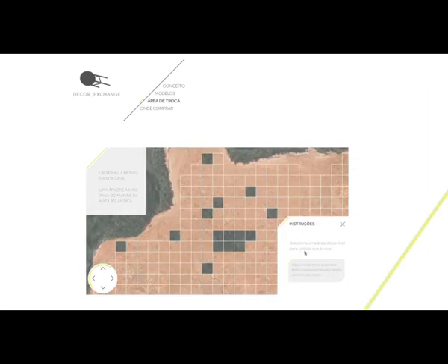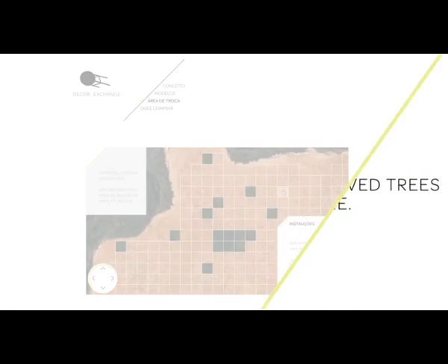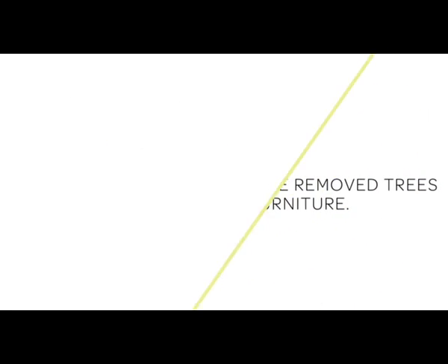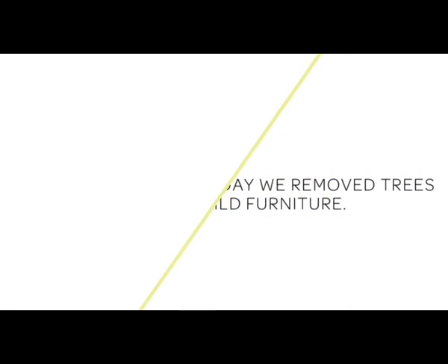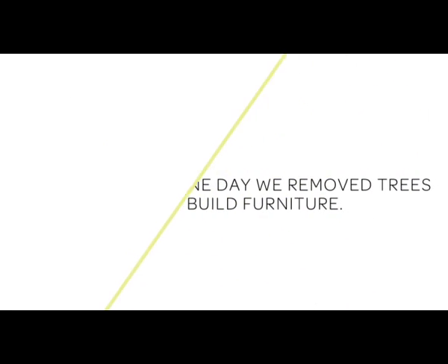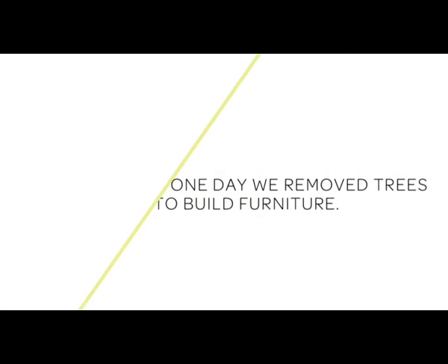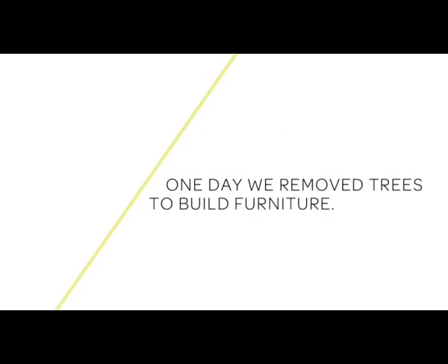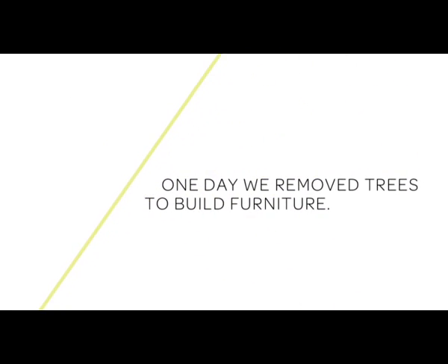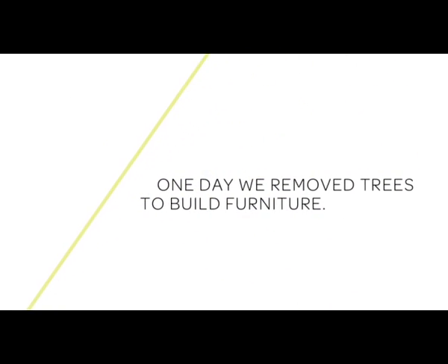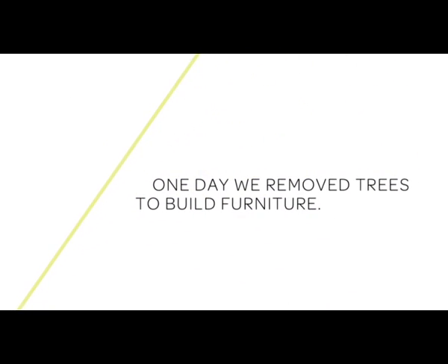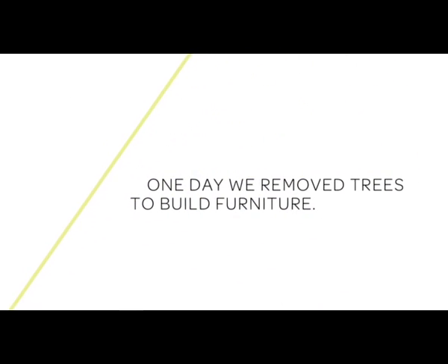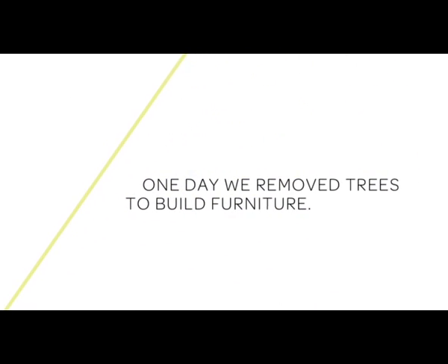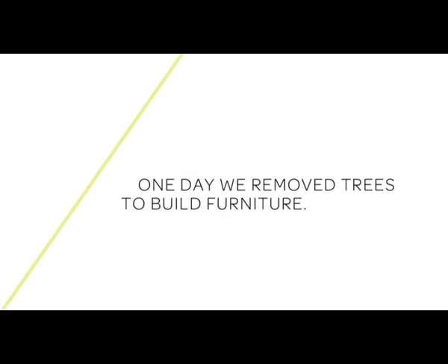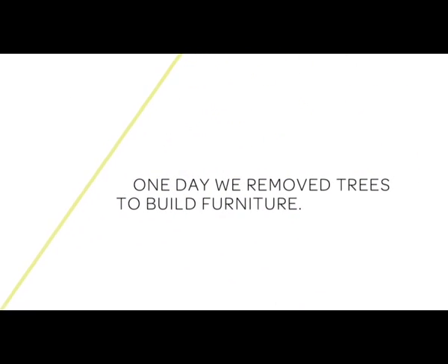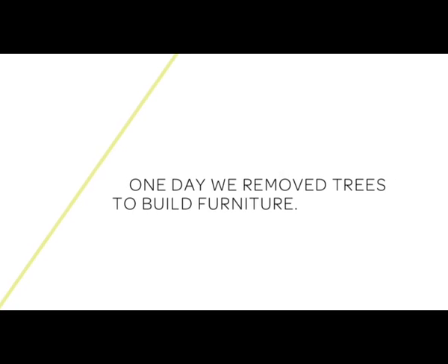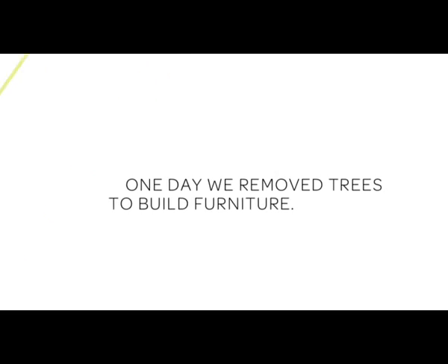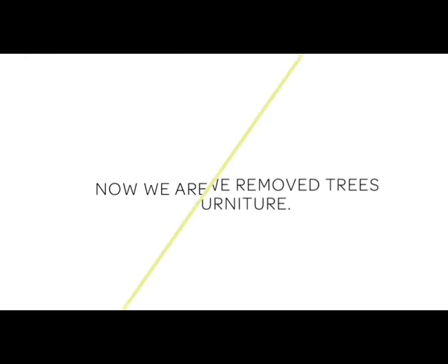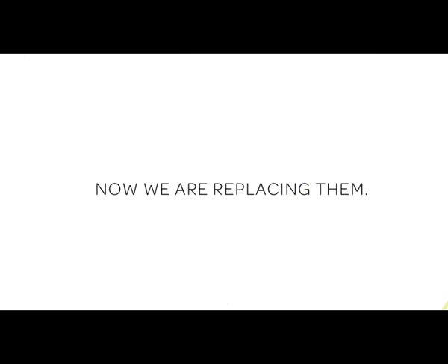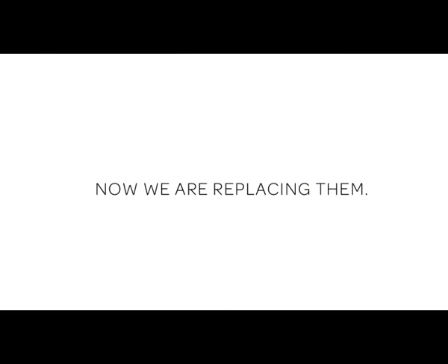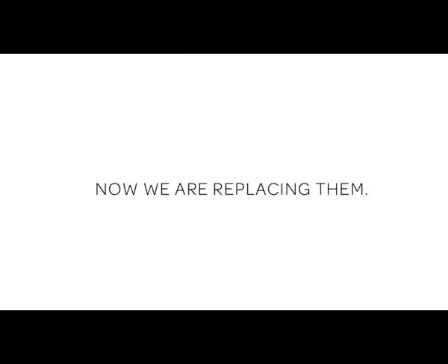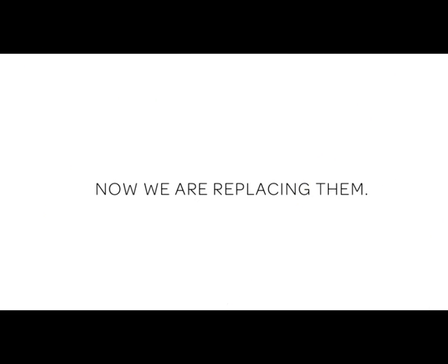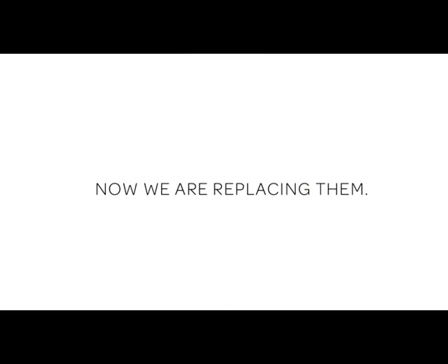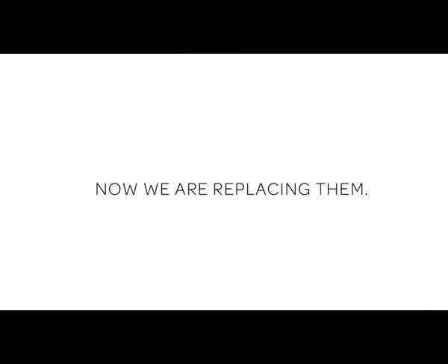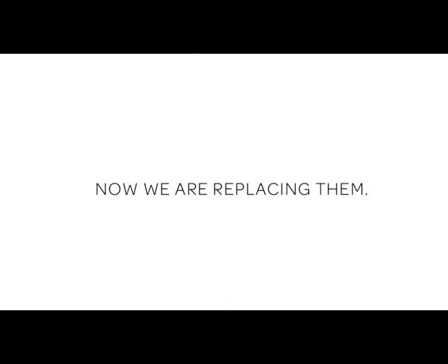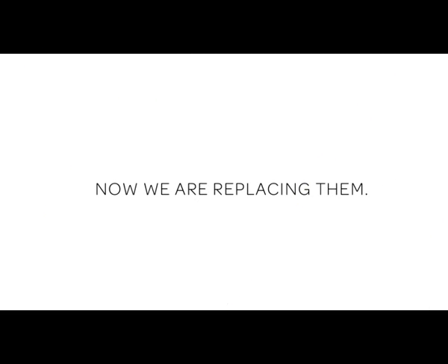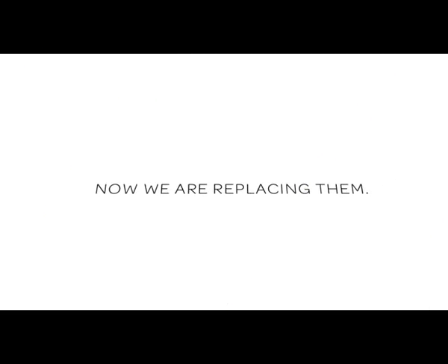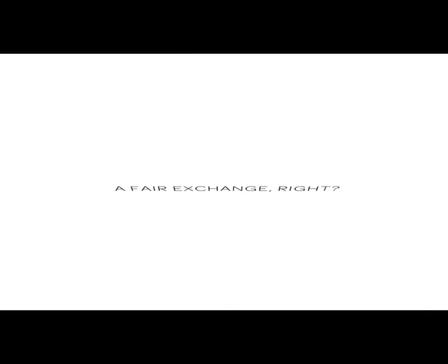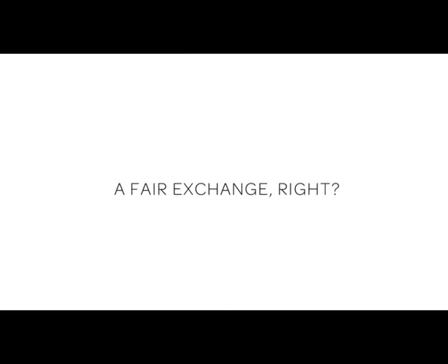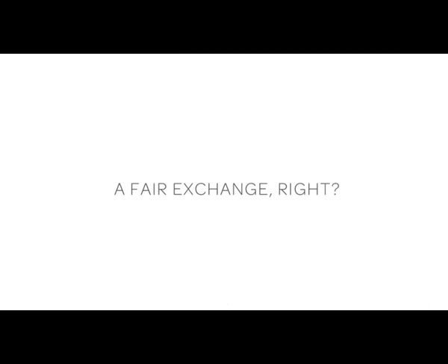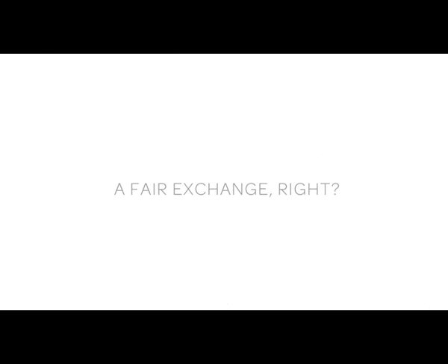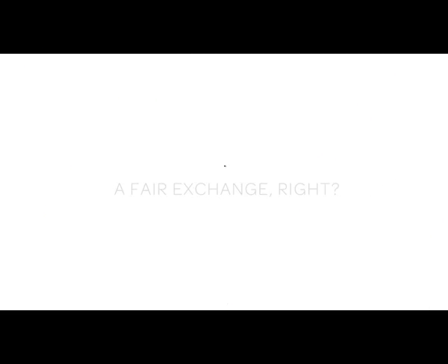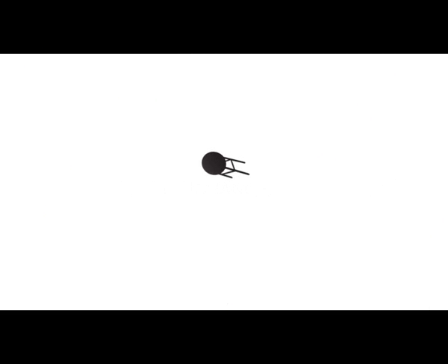One day, we removed trees to build furniture. Now, we're replacing them. A fair exchange, right?